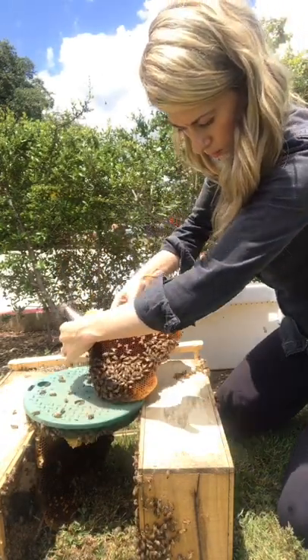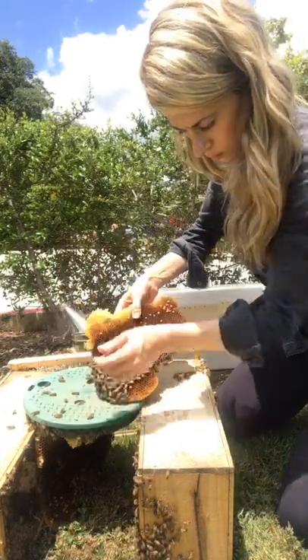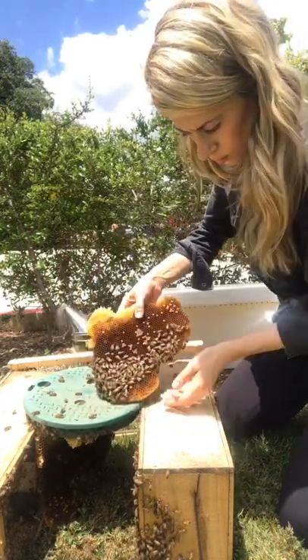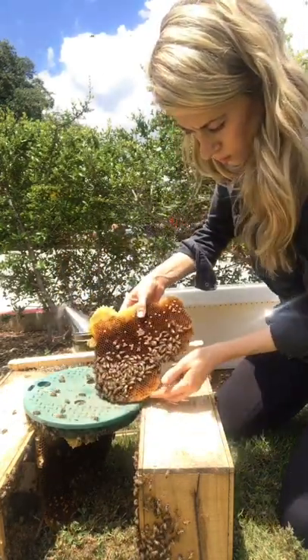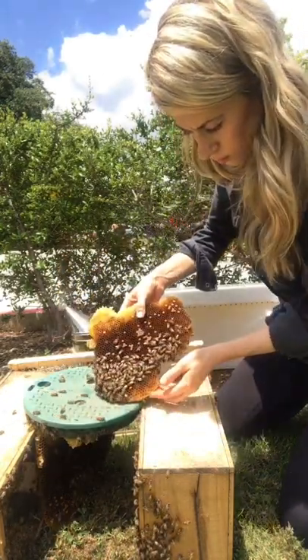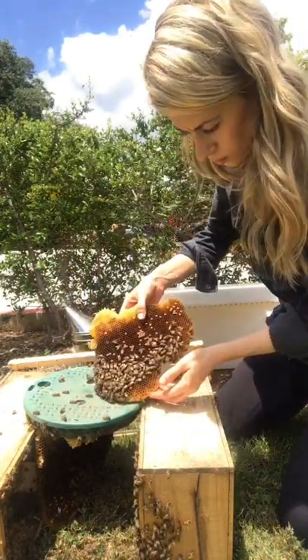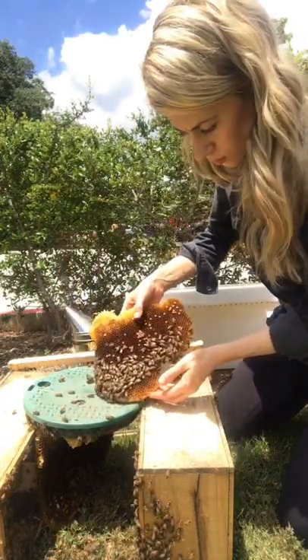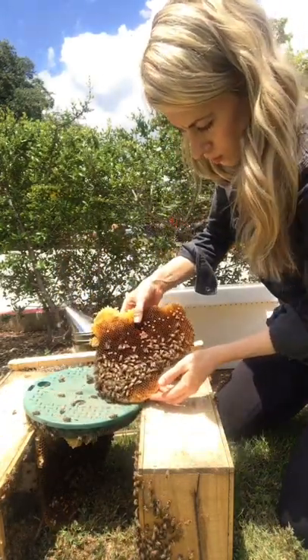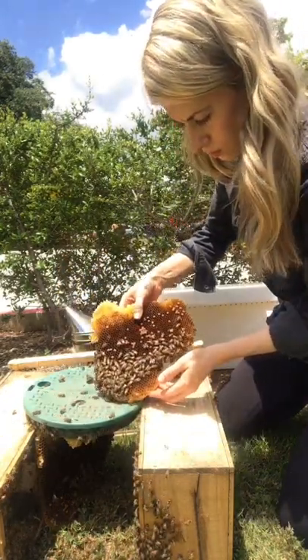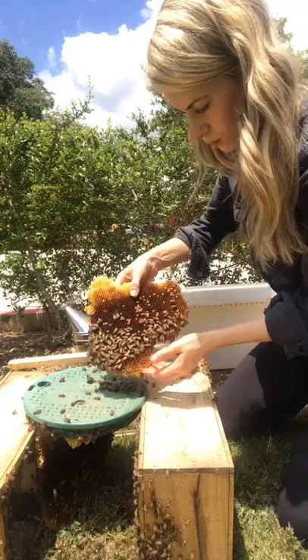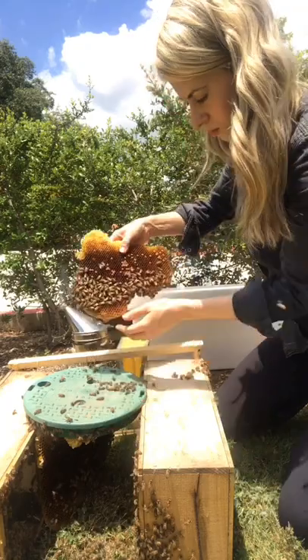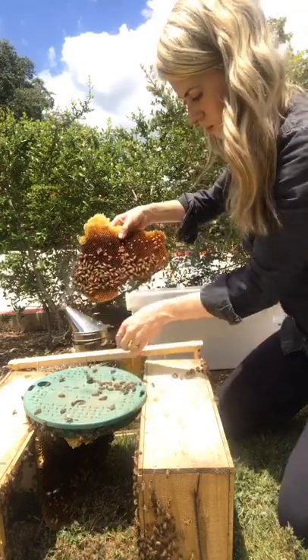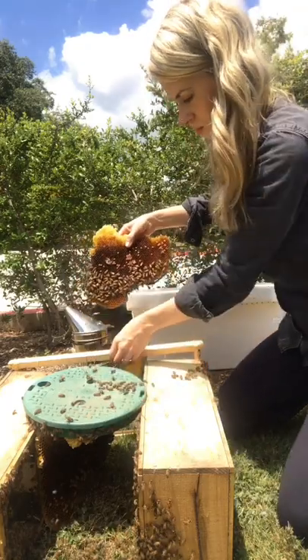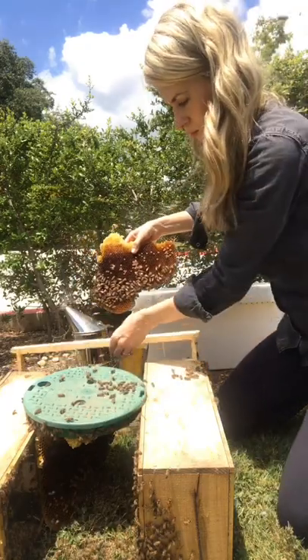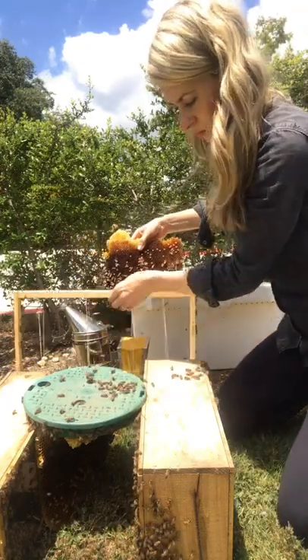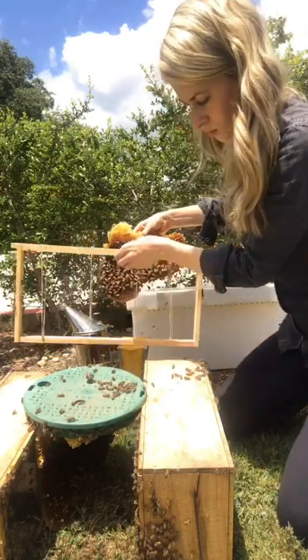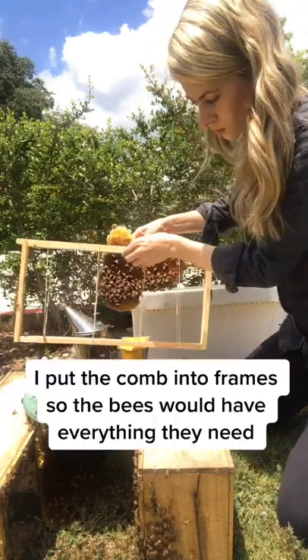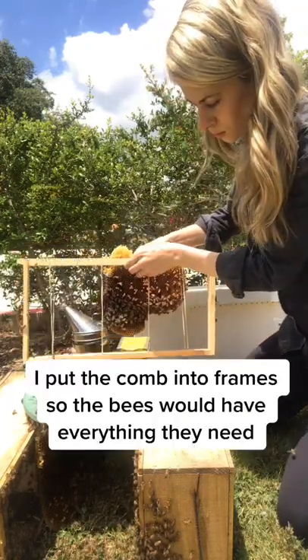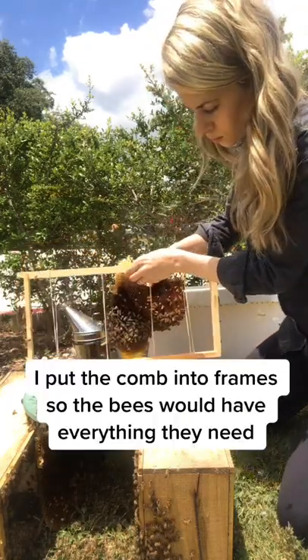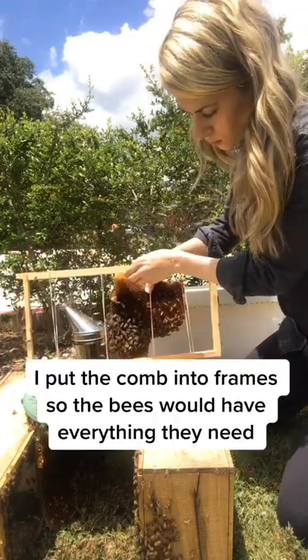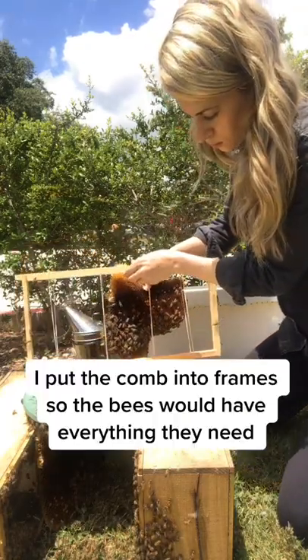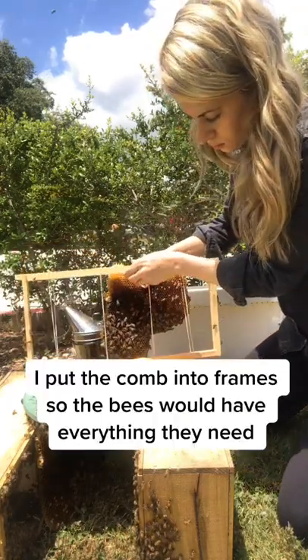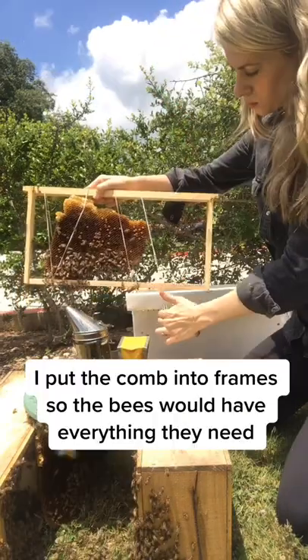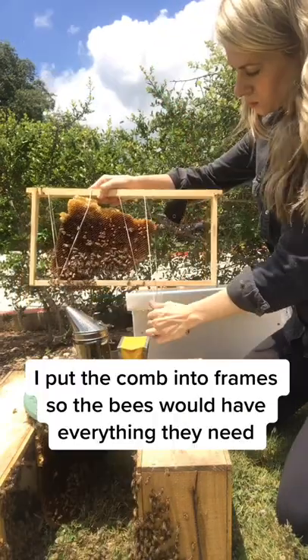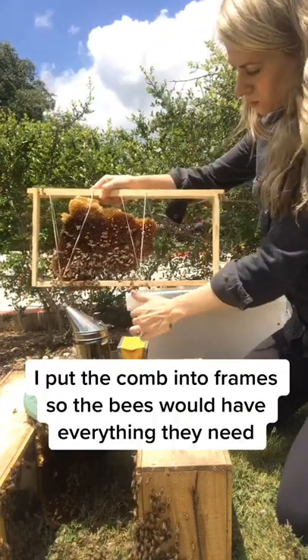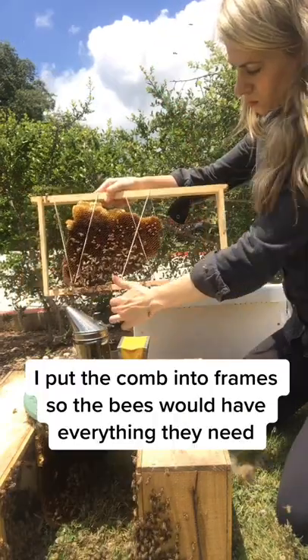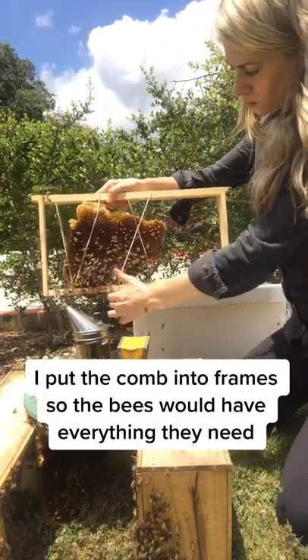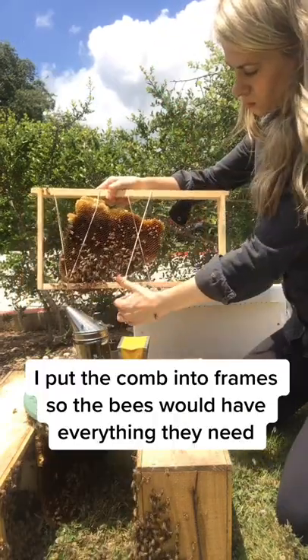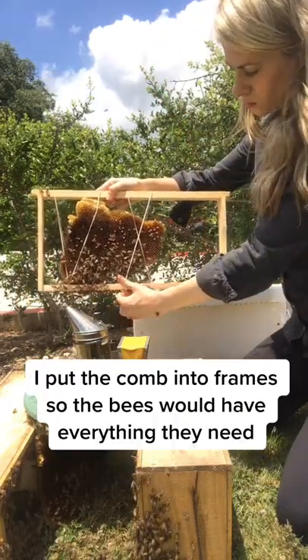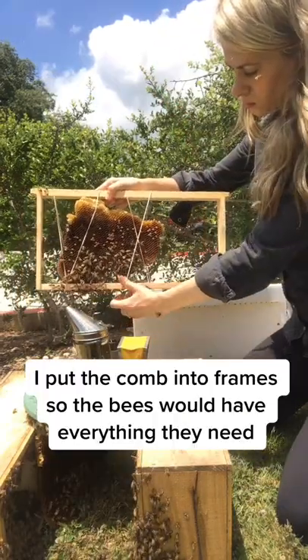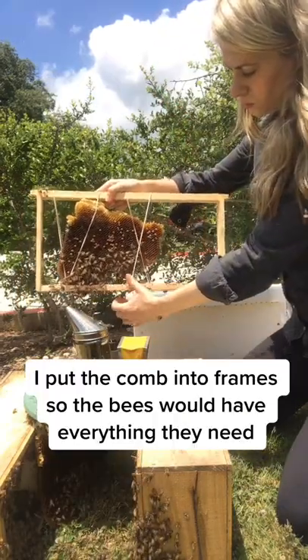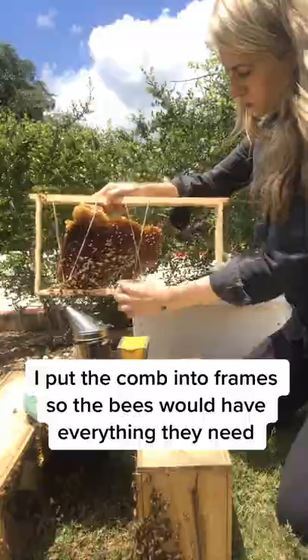There was also pollen and nectar, but there was barely any honey yet. I put the comb into frames of the new hive so the bees would have everything they need after I moved them.